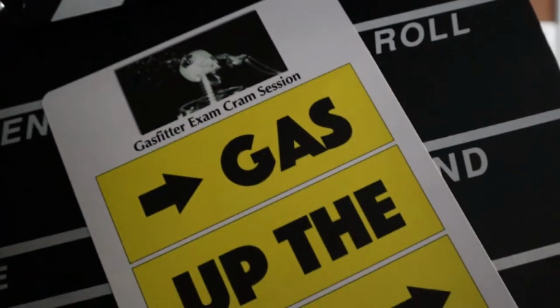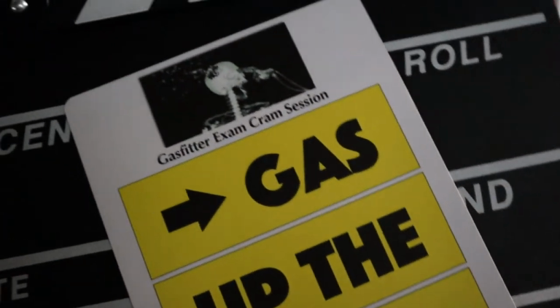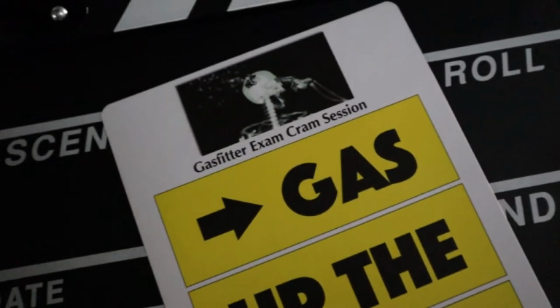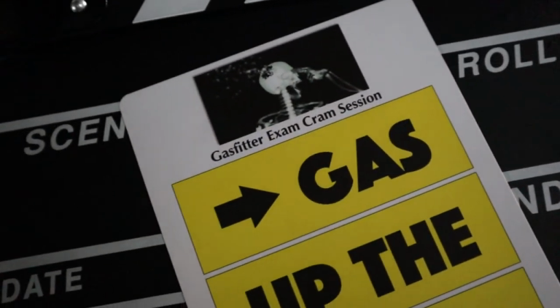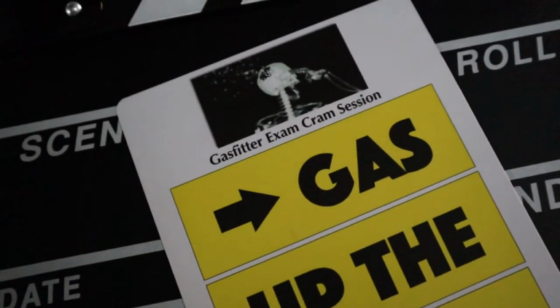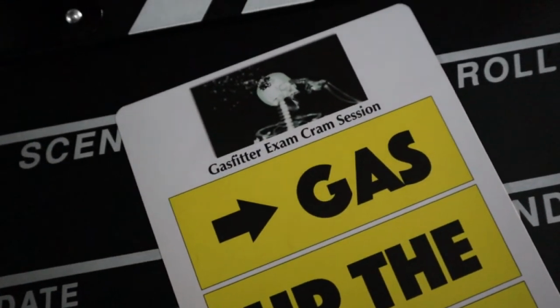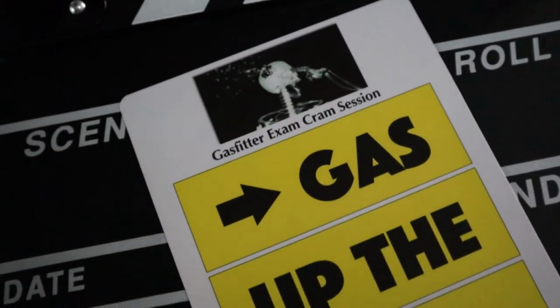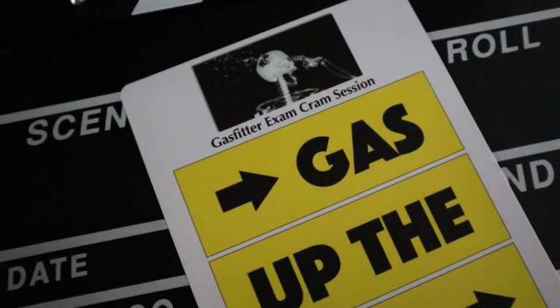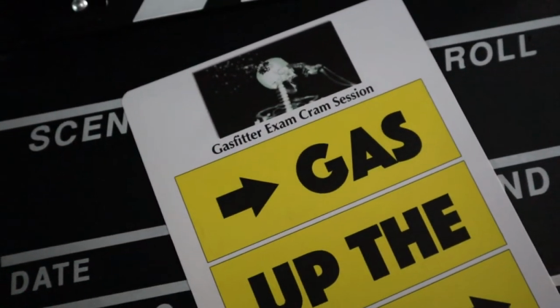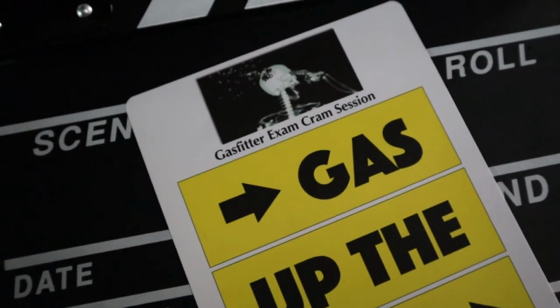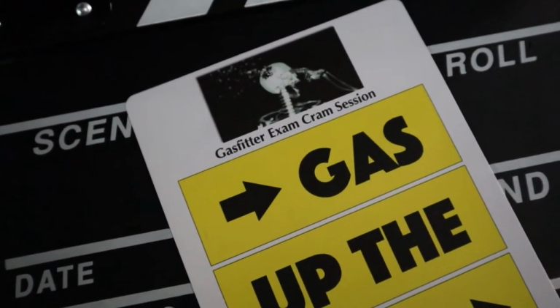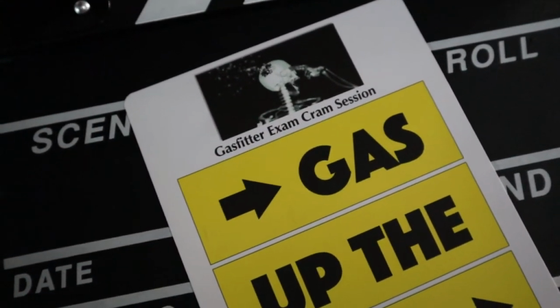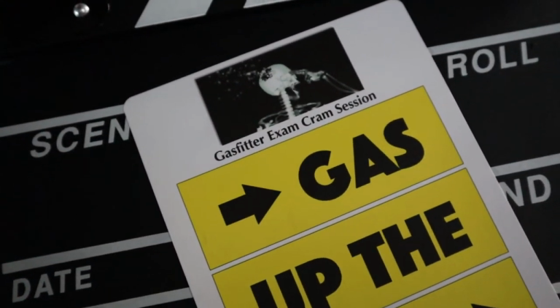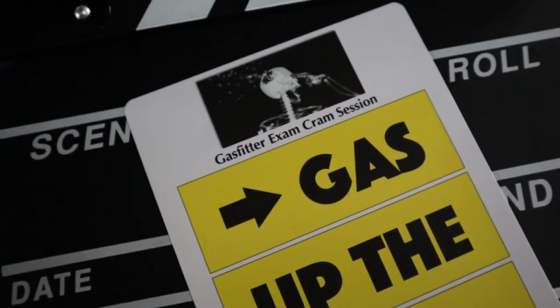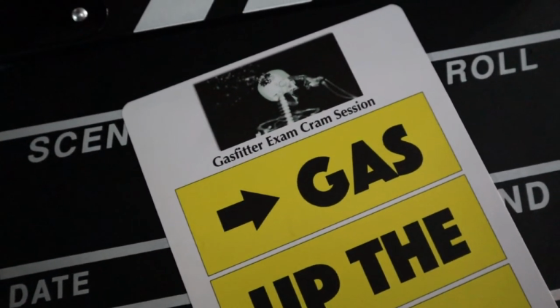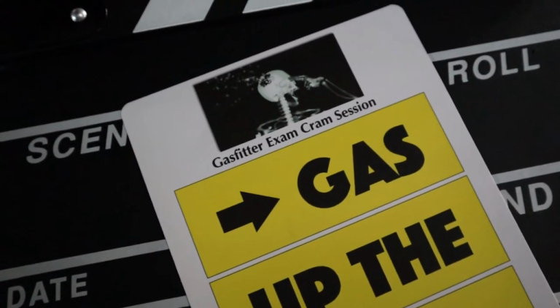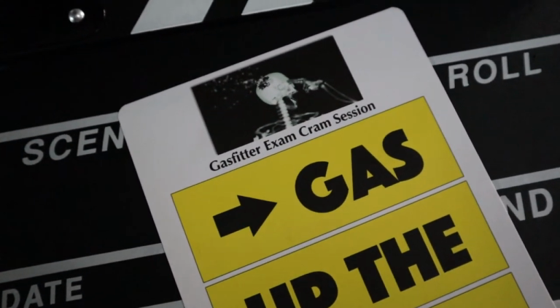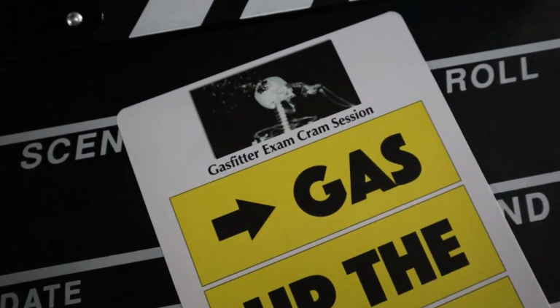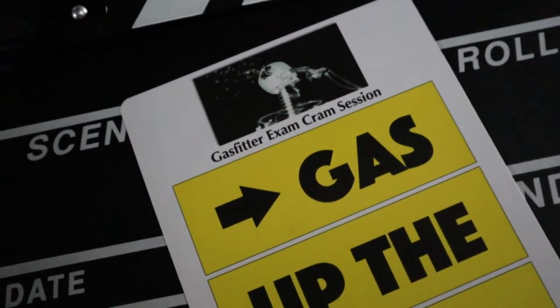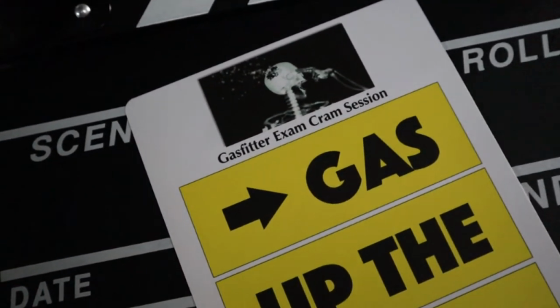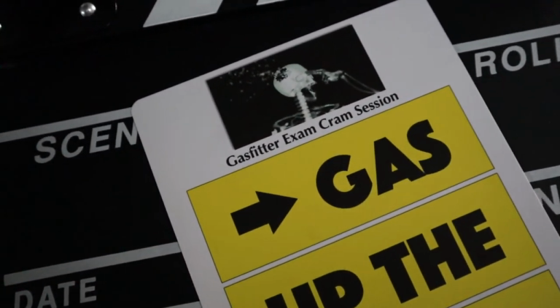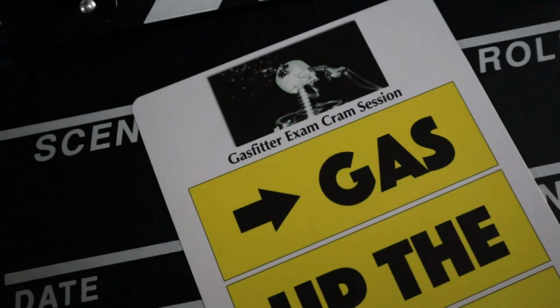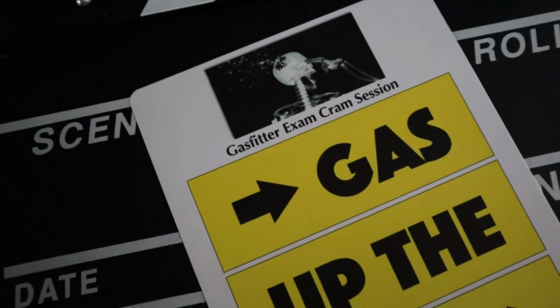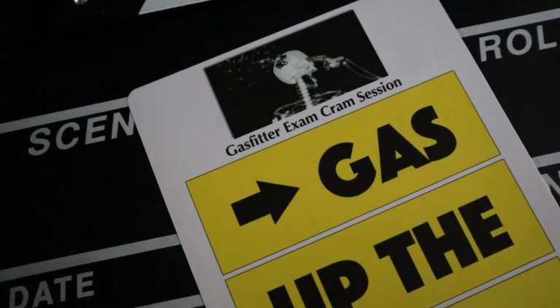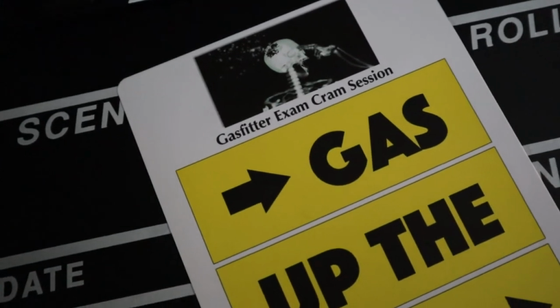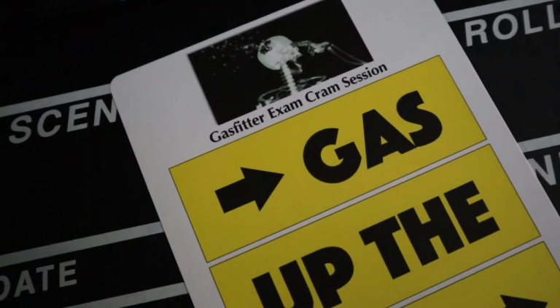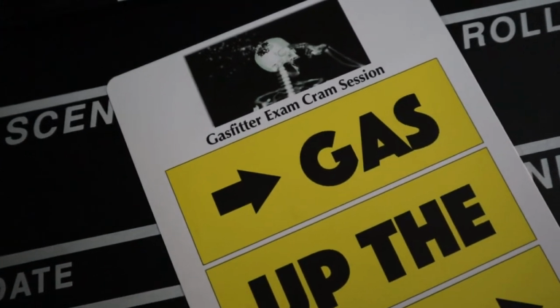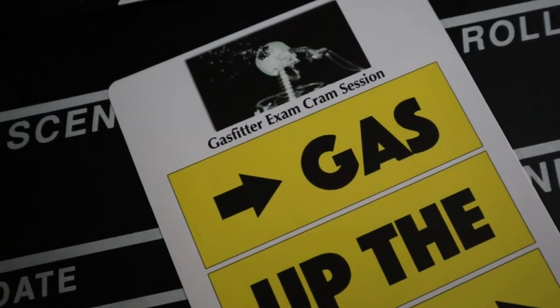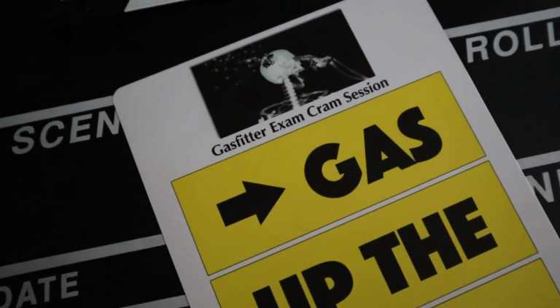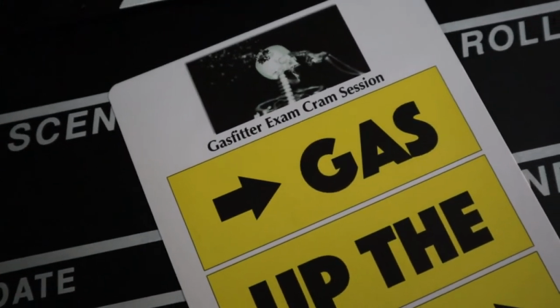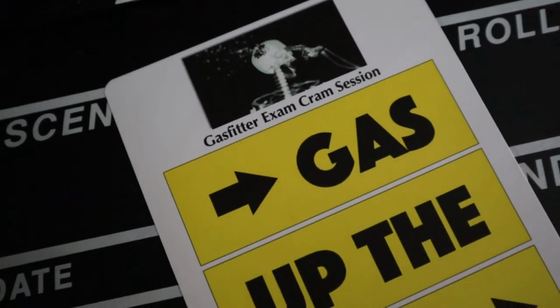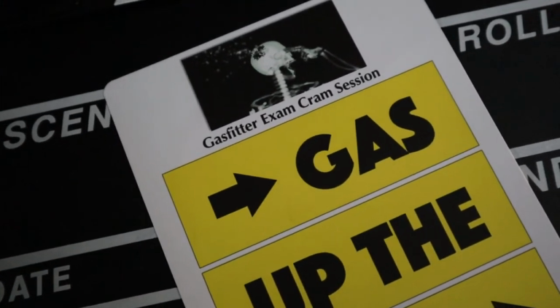Welcome to the exam cramp session, video 15.